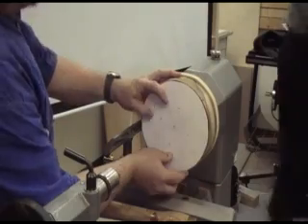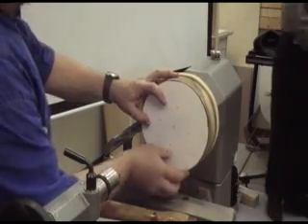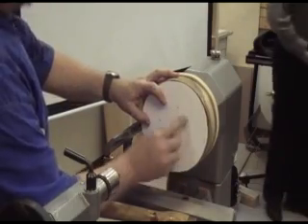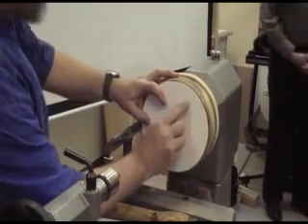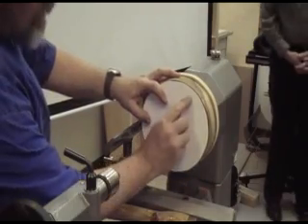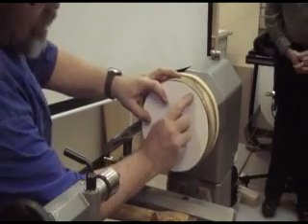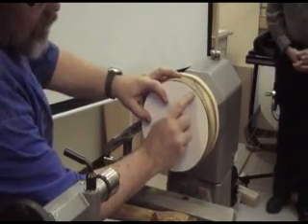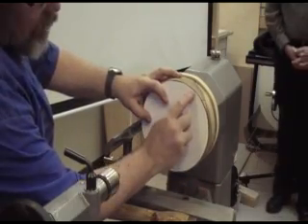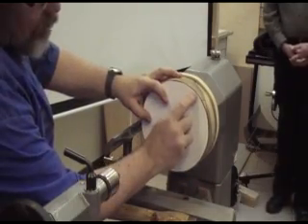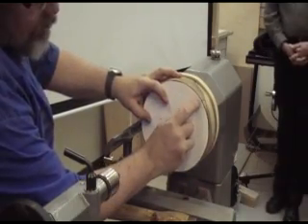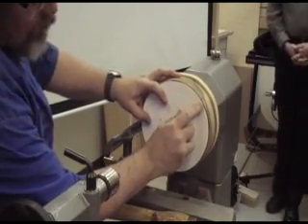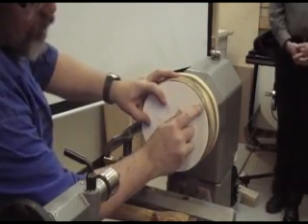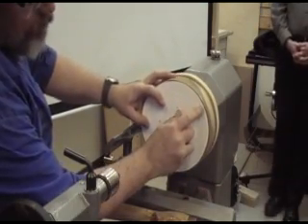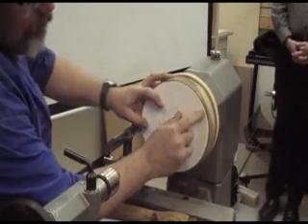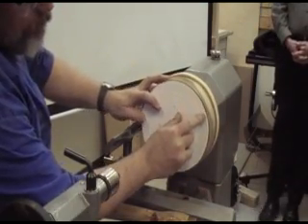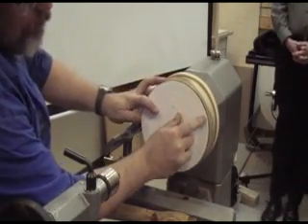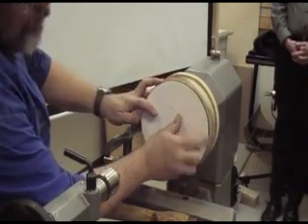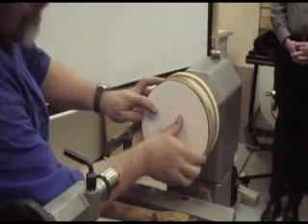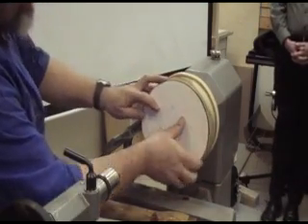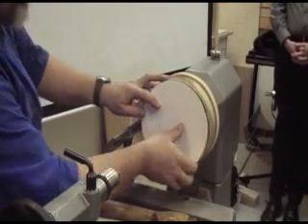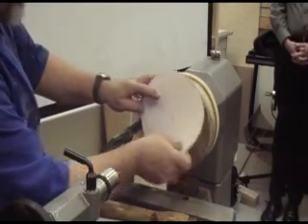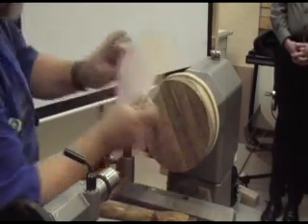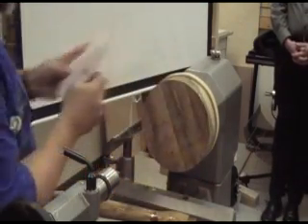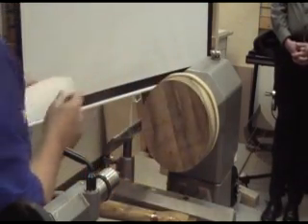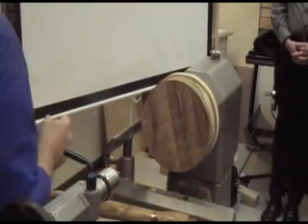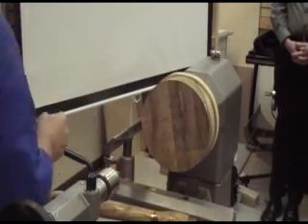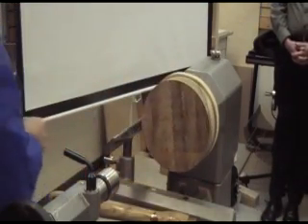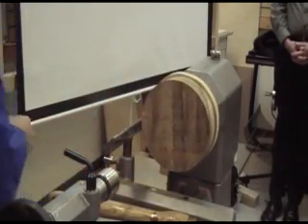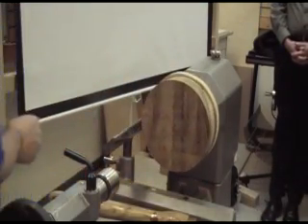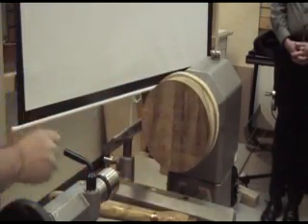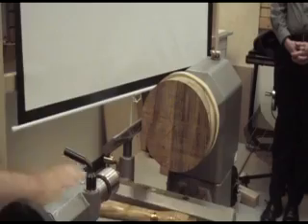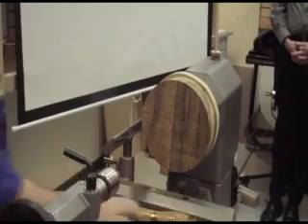So you can see I've got a little bit to go — maybe a little less than an eighth of an inch.